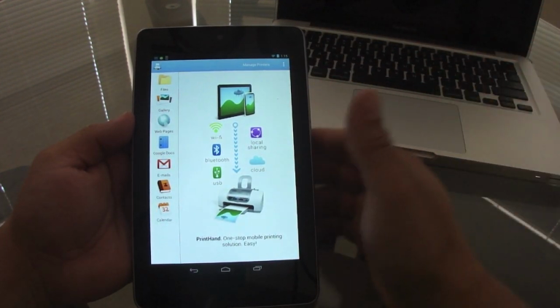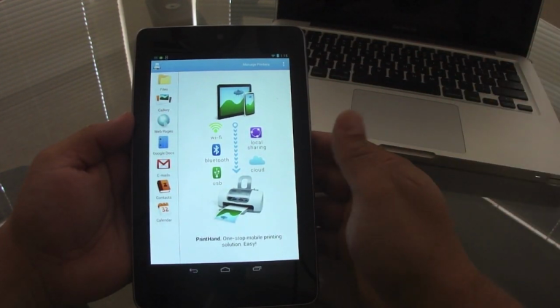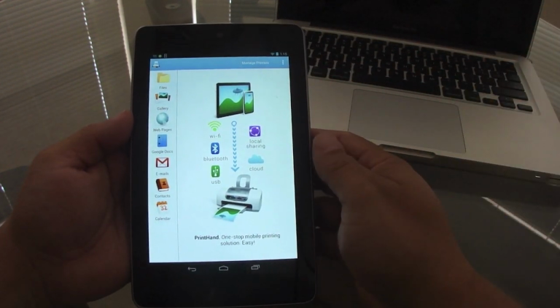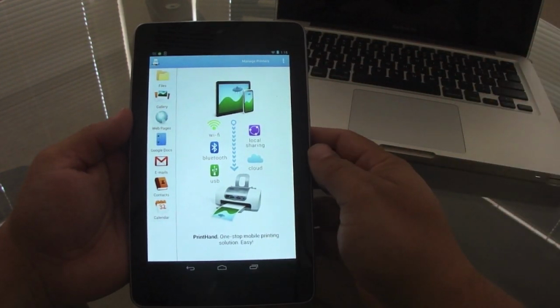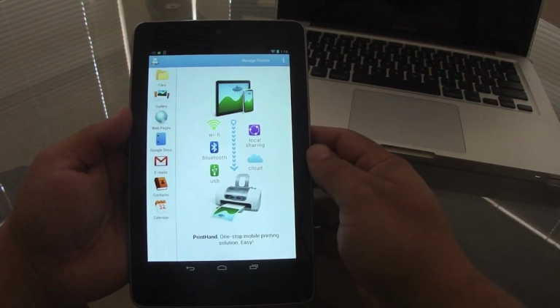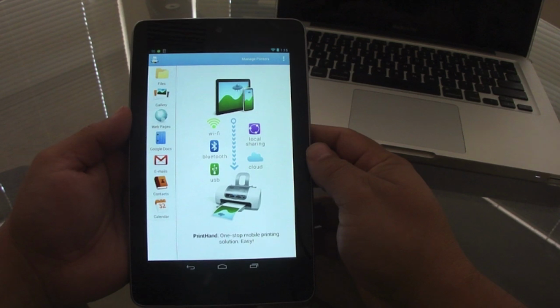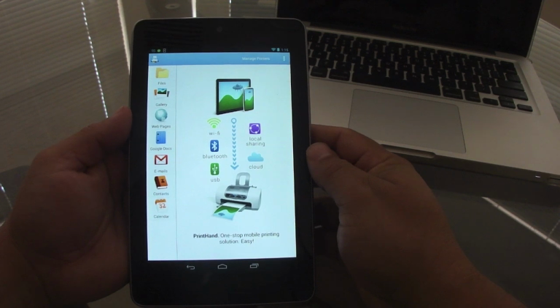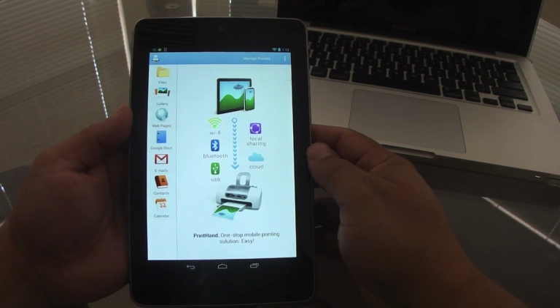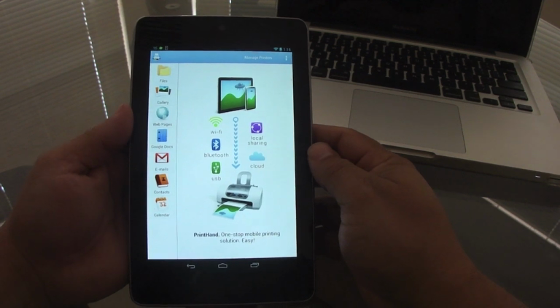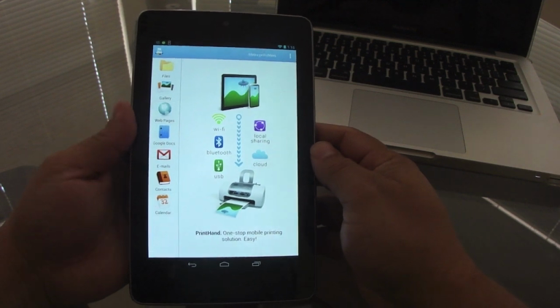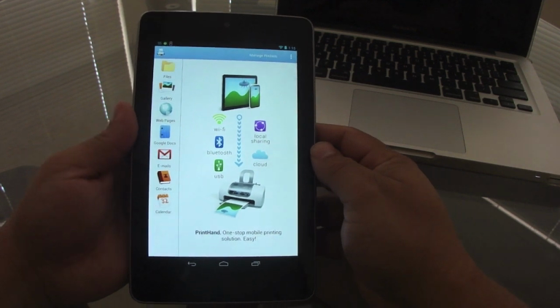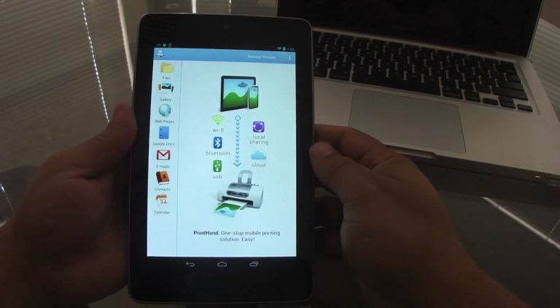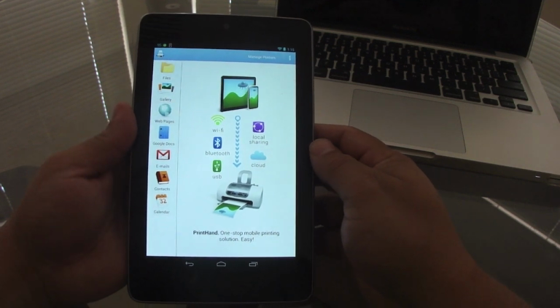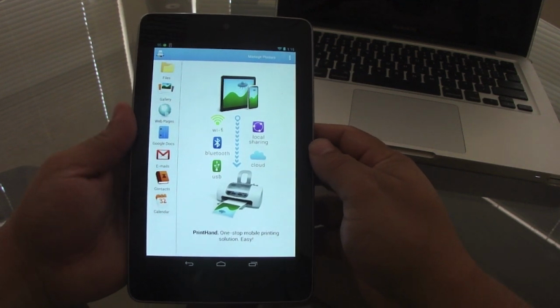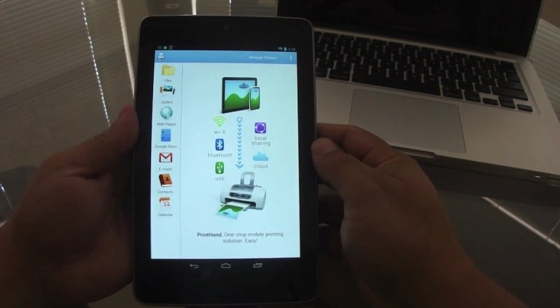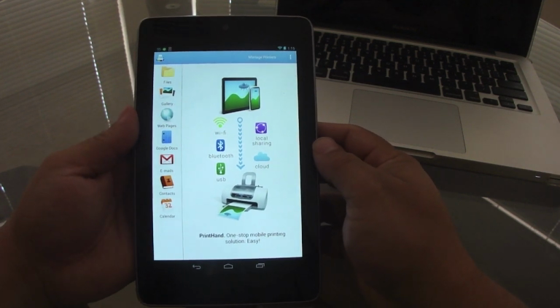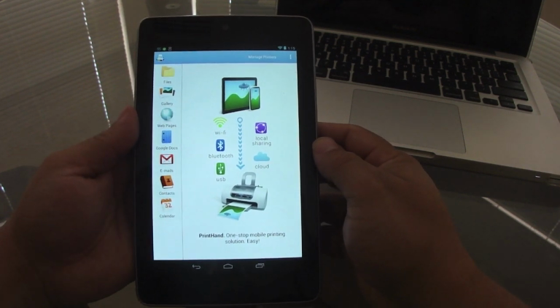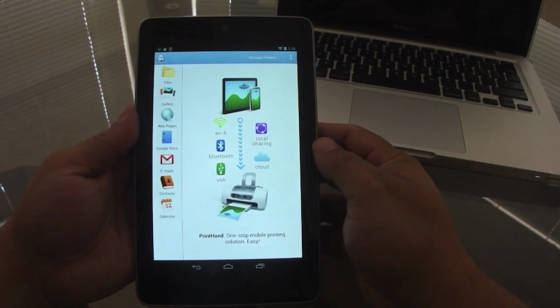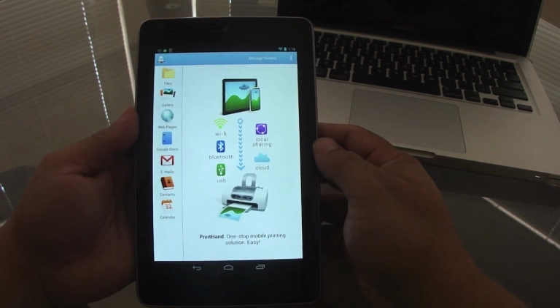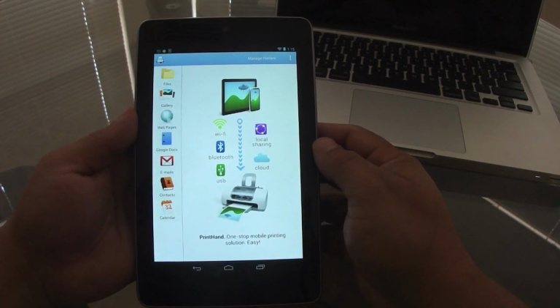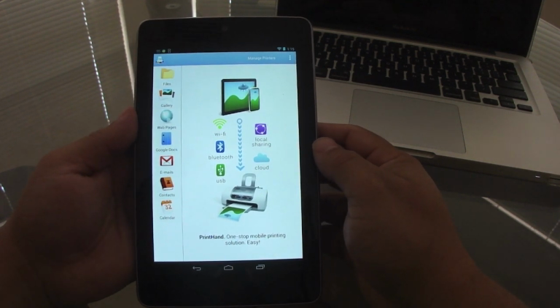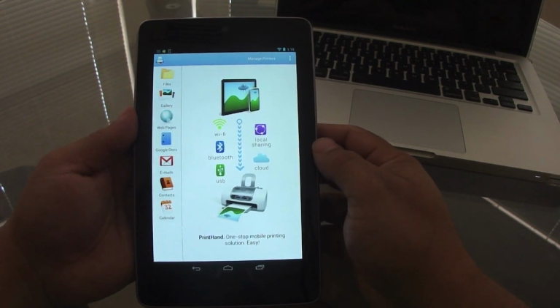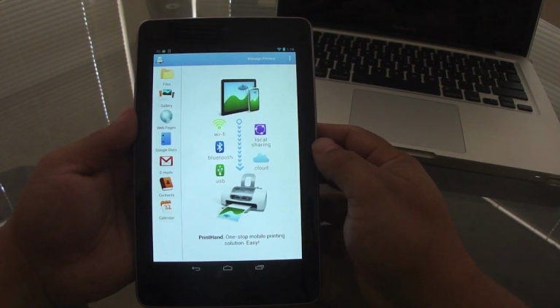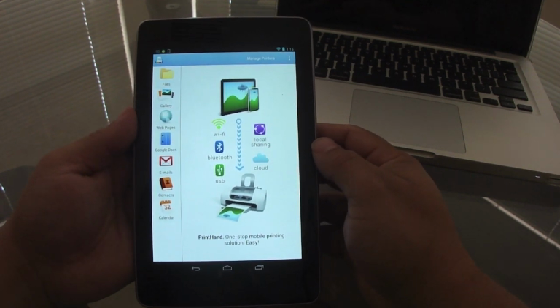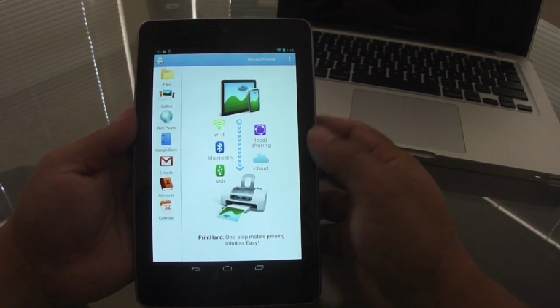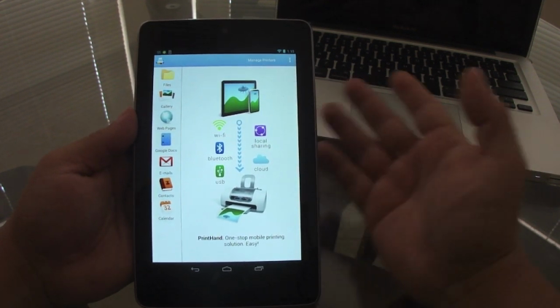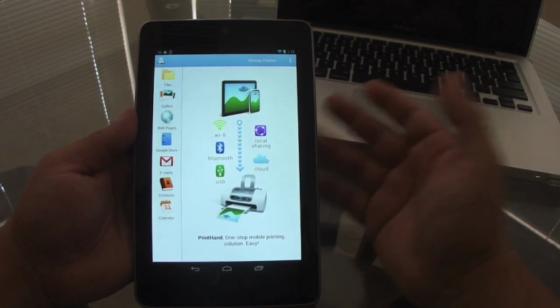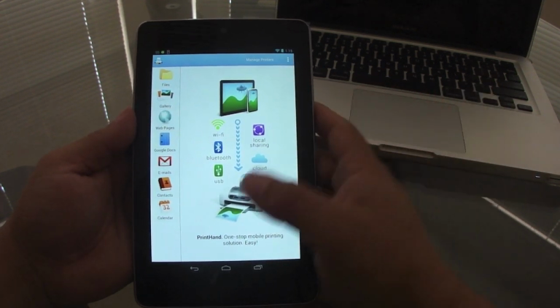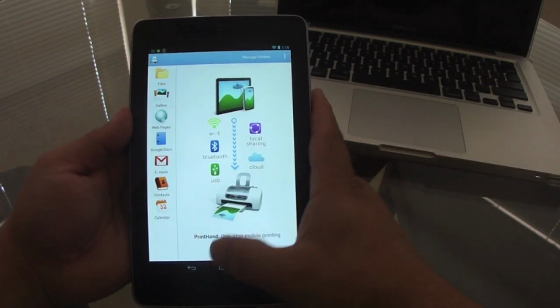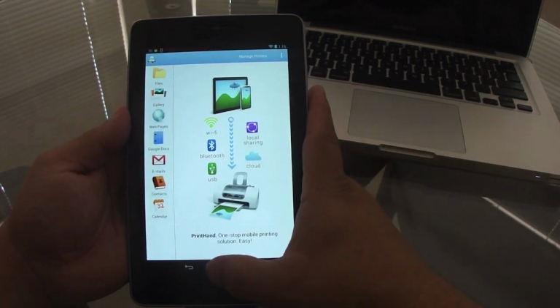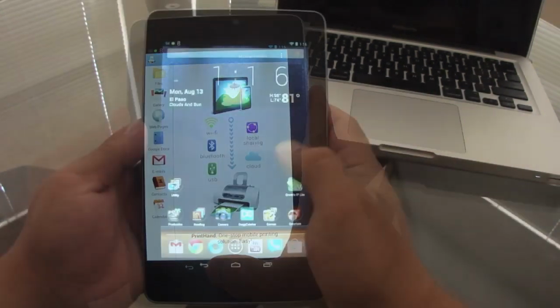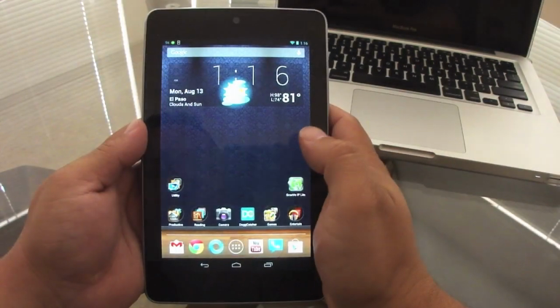With PrintHand you can print files, pictures, web pages, Google Docs, emails, contacts, and calendar entries. It's a great app at only $4.99 and it works flawlessly.